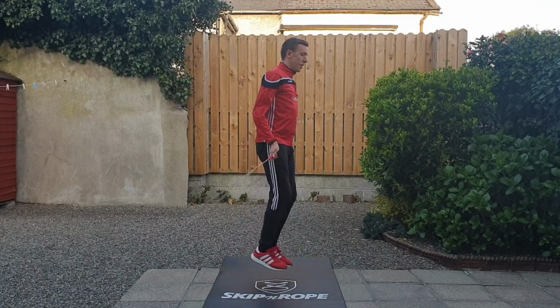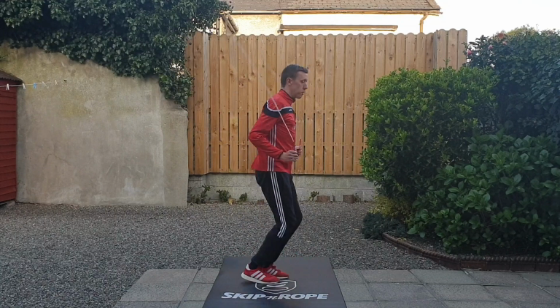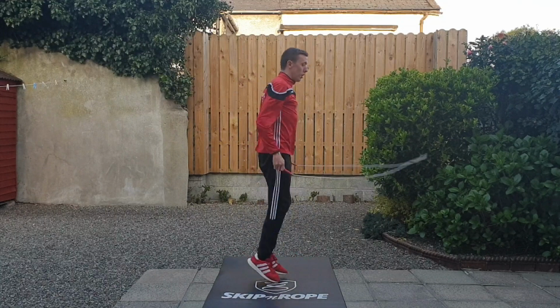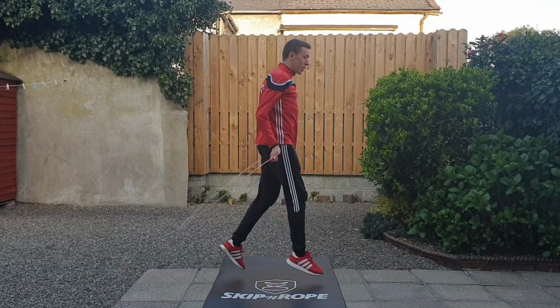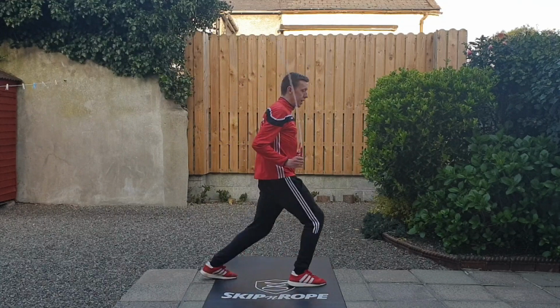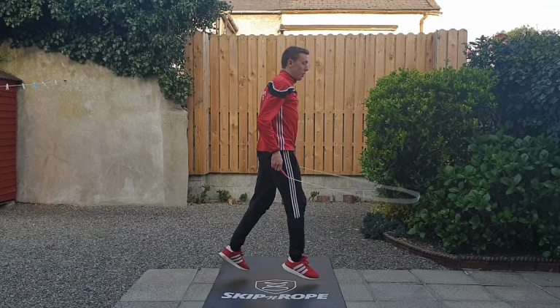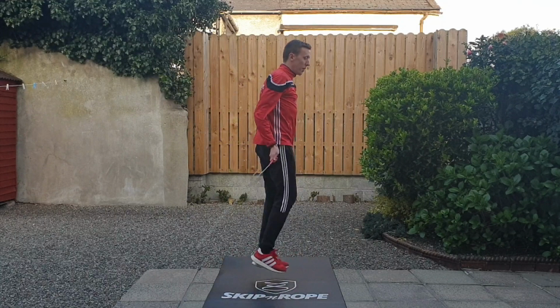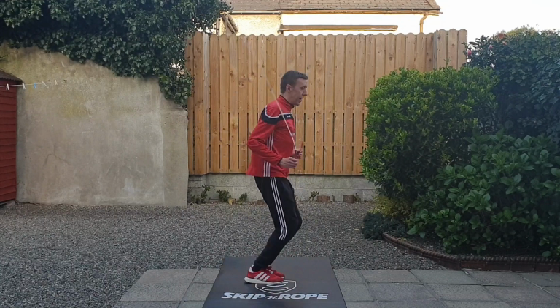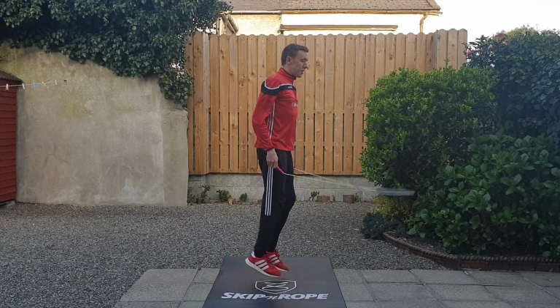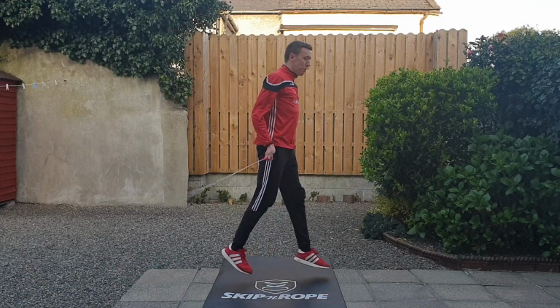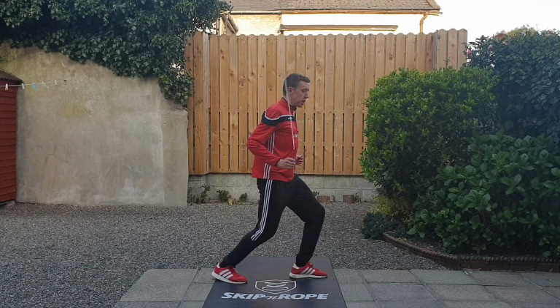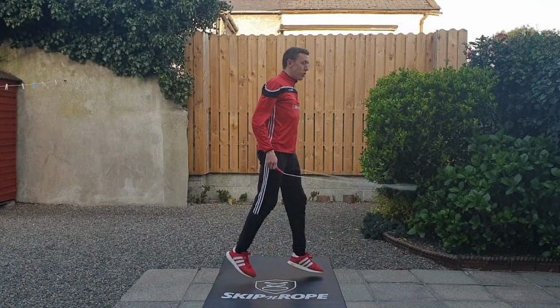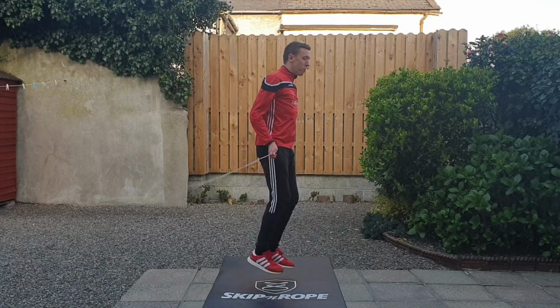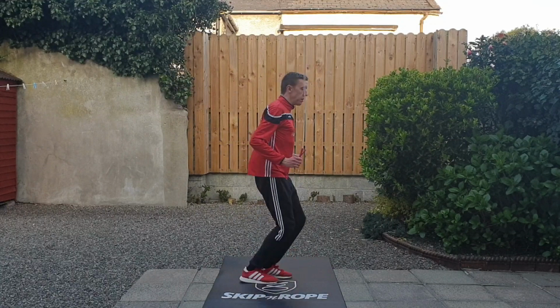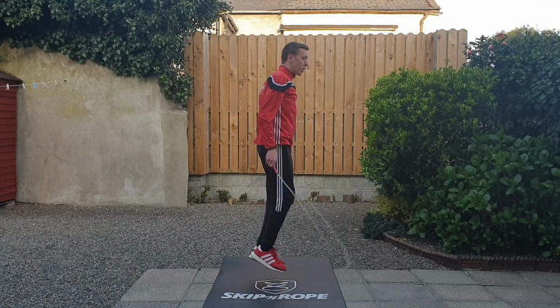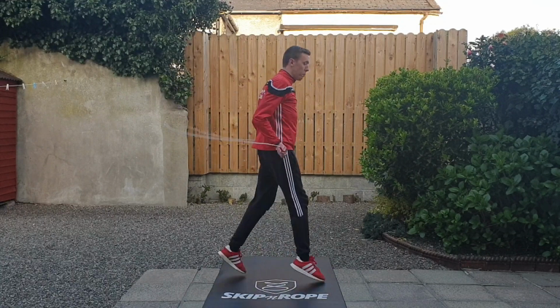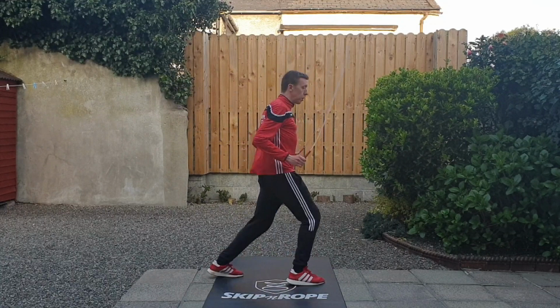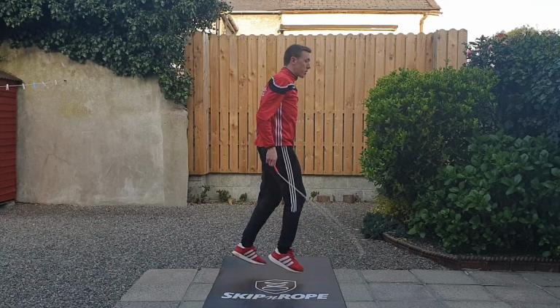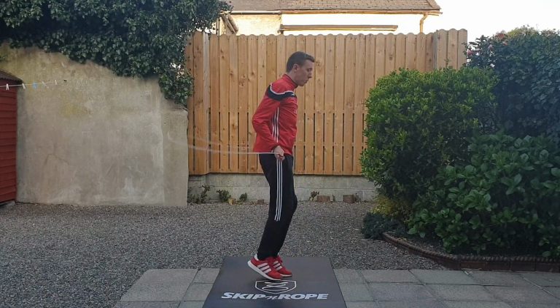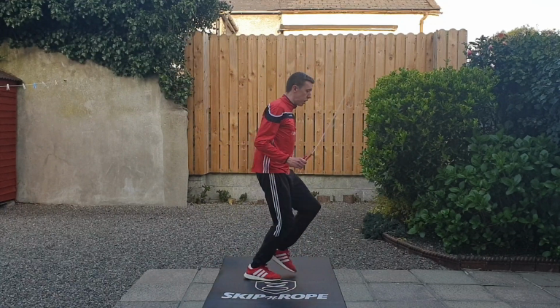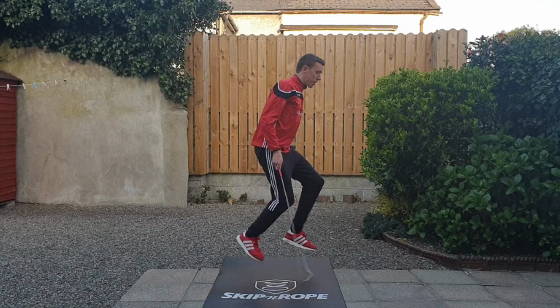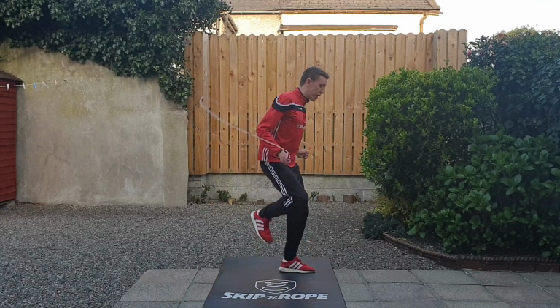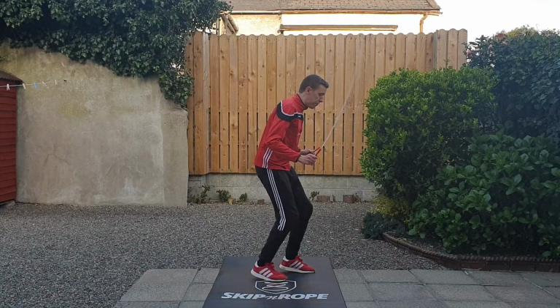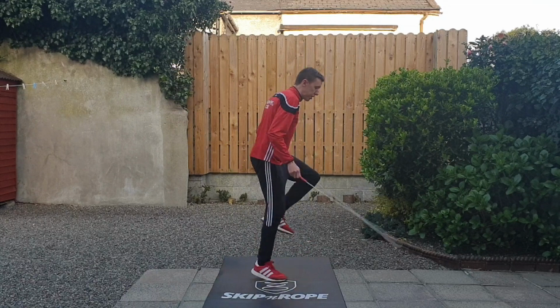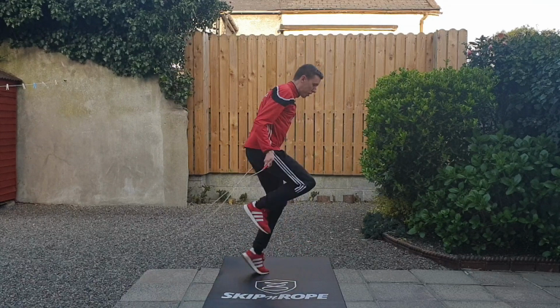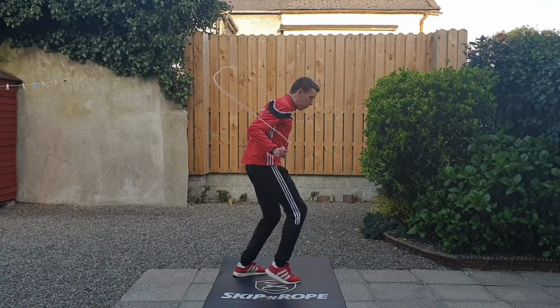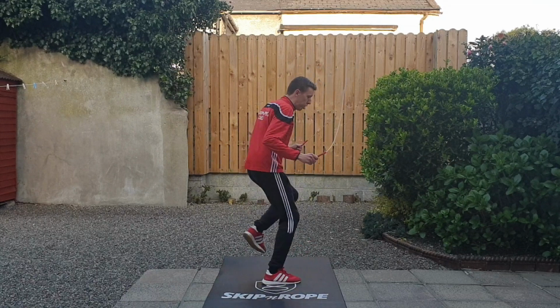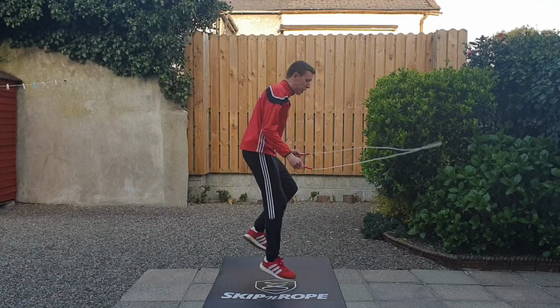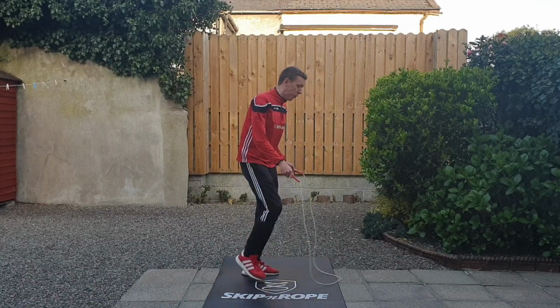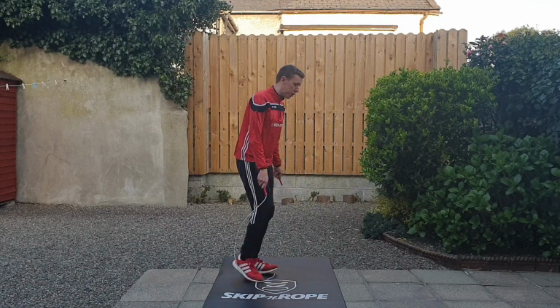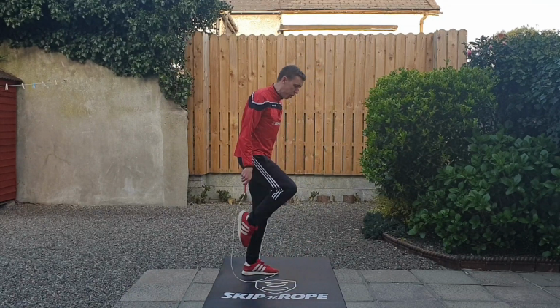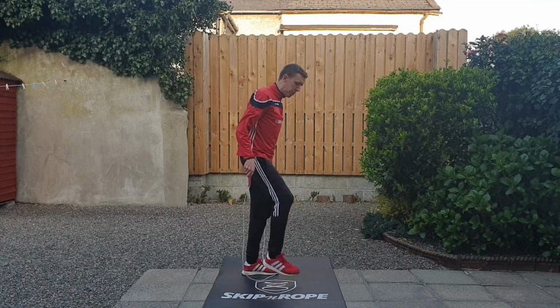That's what it looks like a little bit faster. Make sure you're bouncing on both toes all the time and that you're not running over the rope.